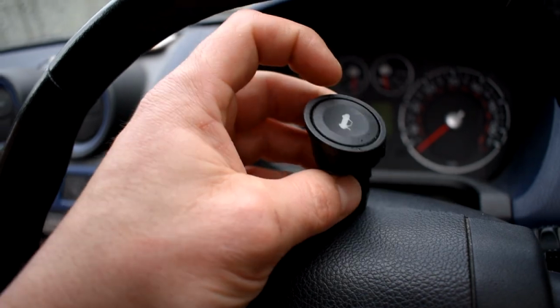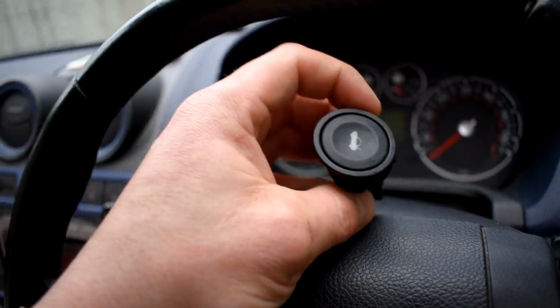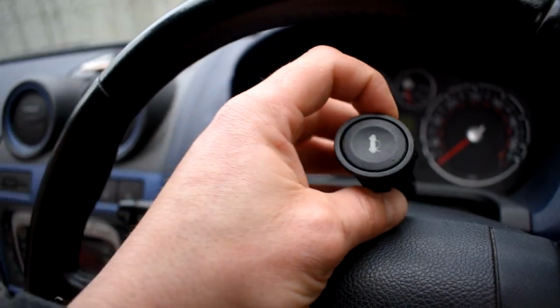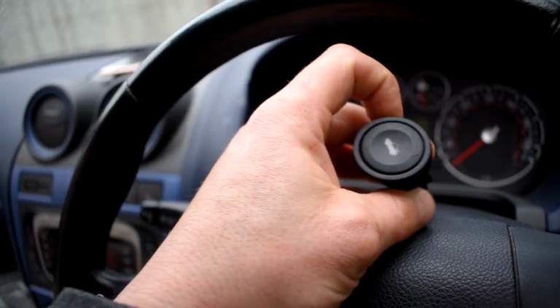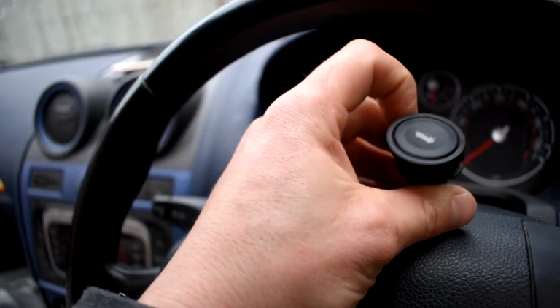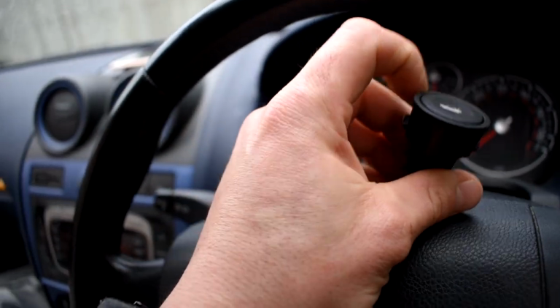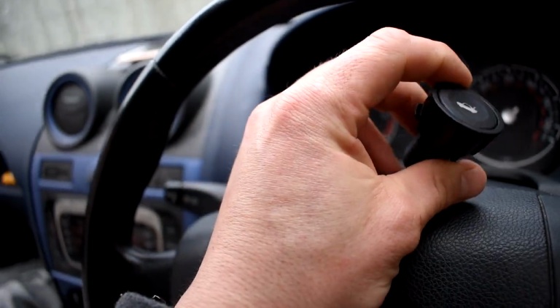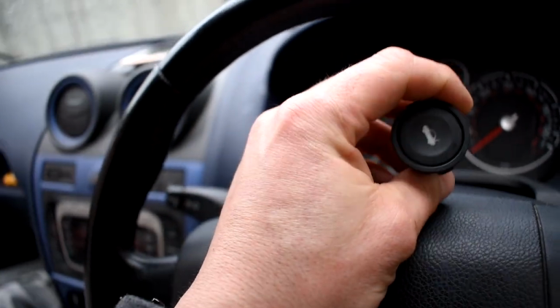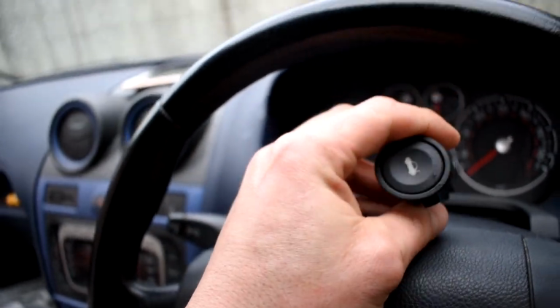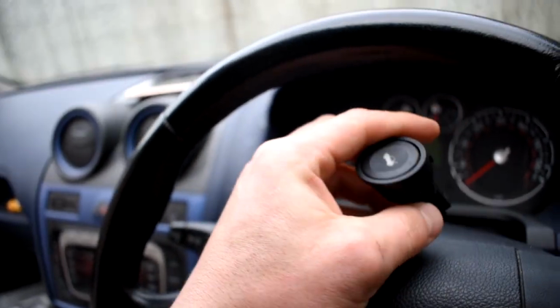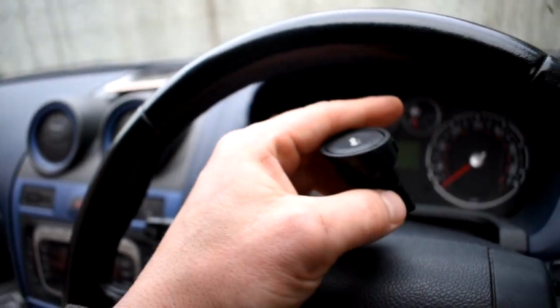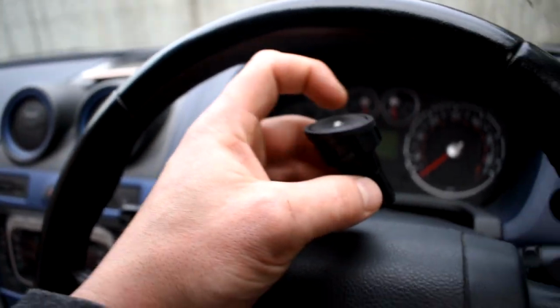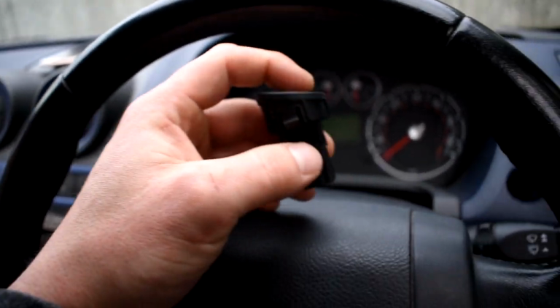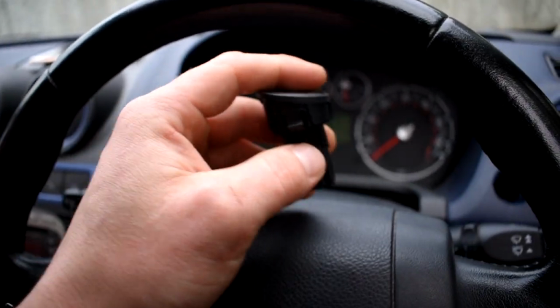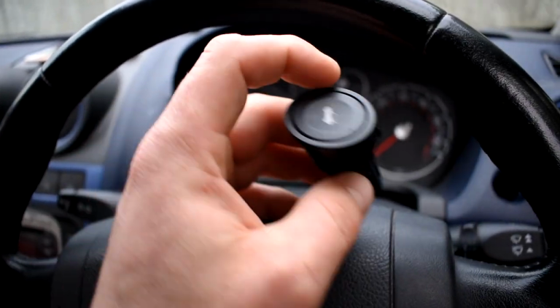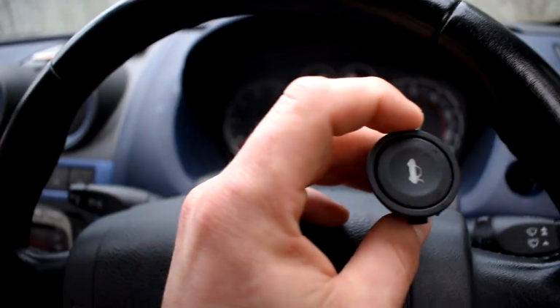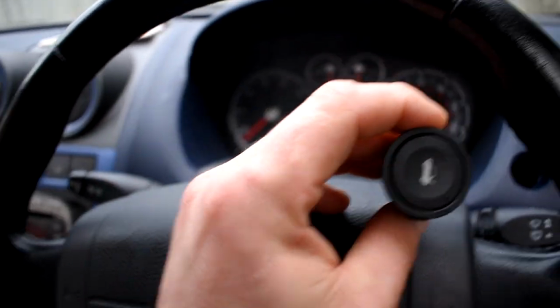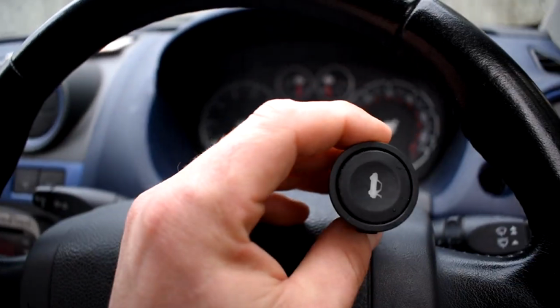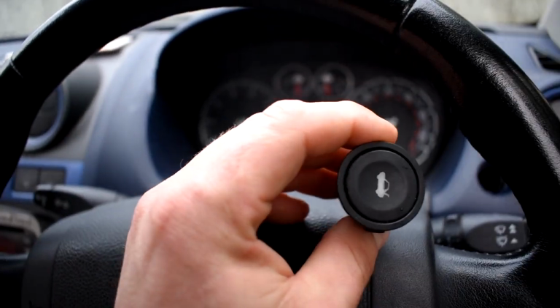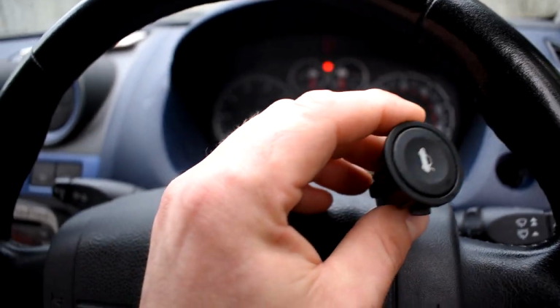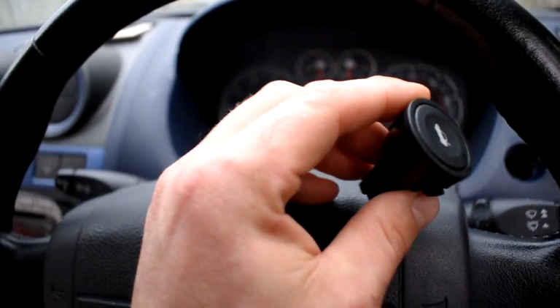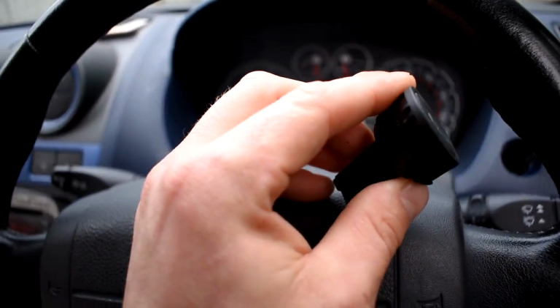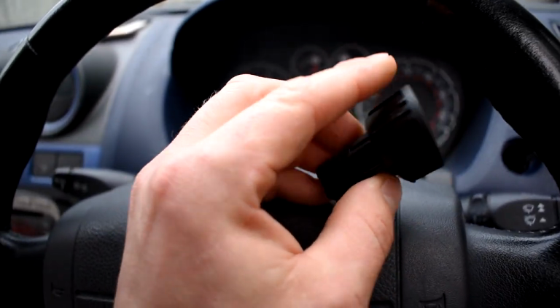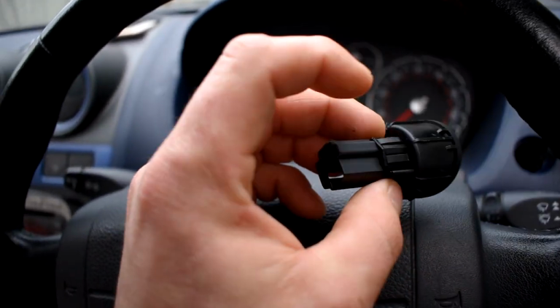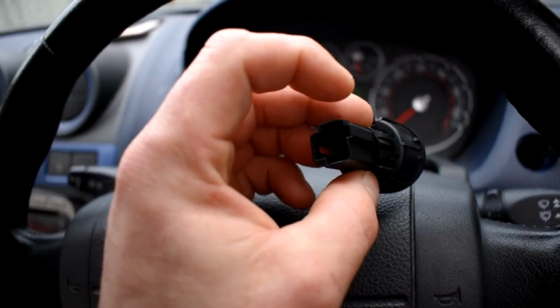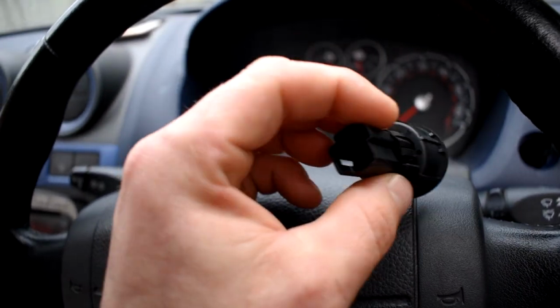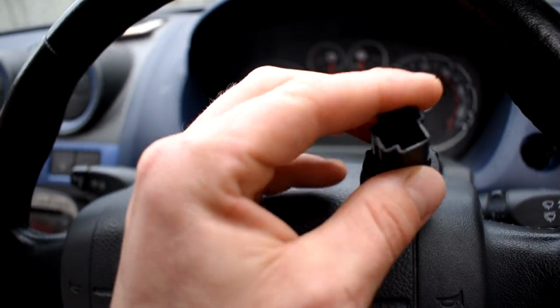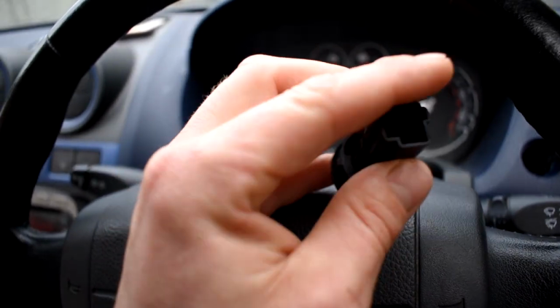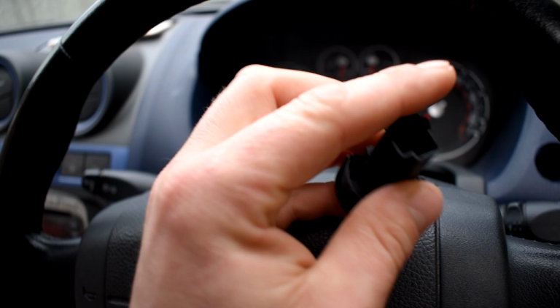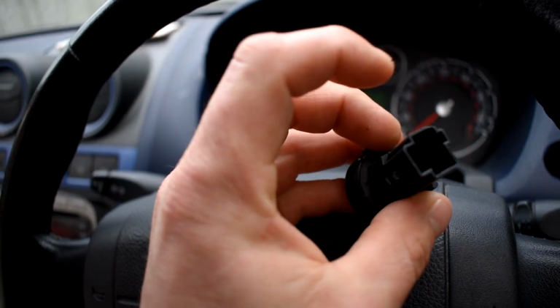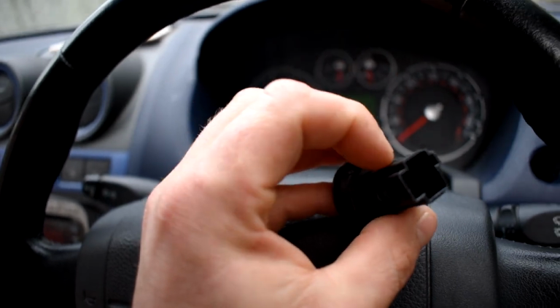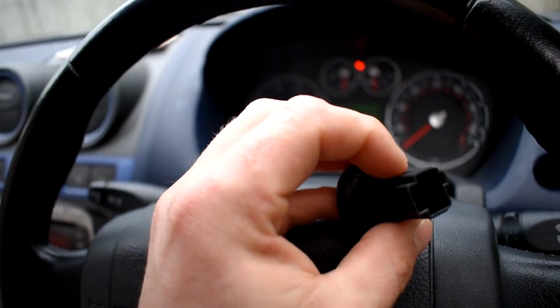Now we have the boot release switch itself, and this is the part you'll buy if you're replacing it. Dead simple.